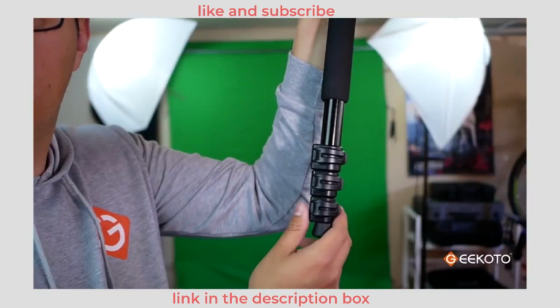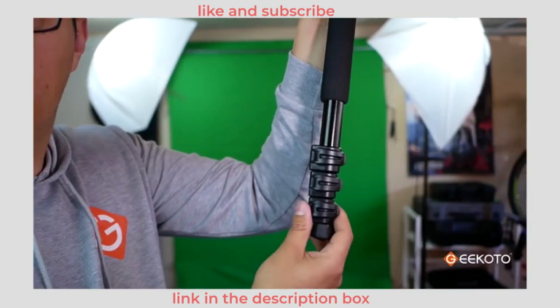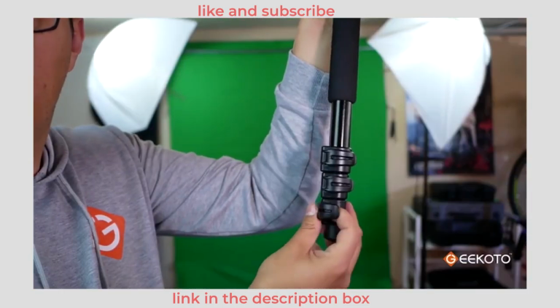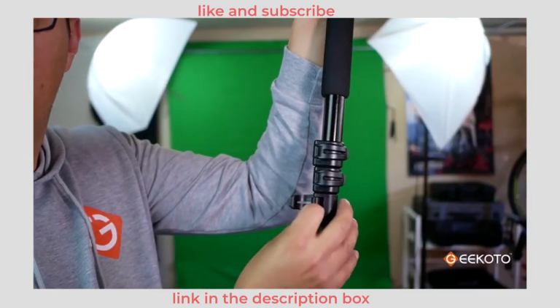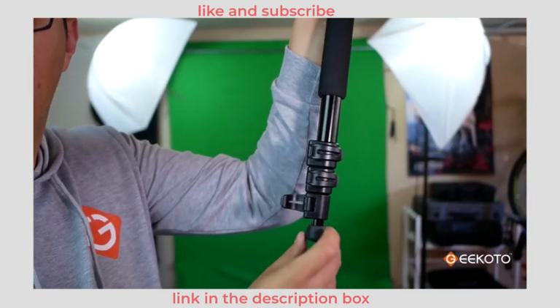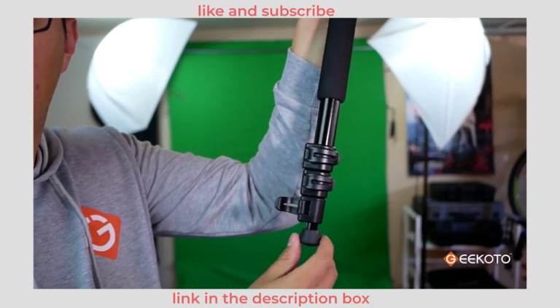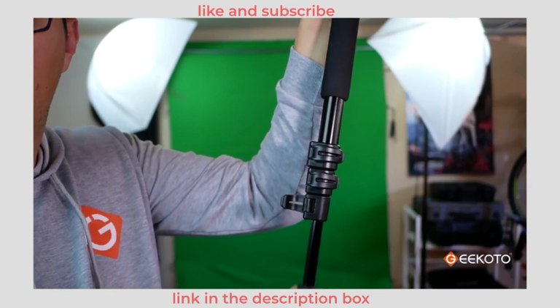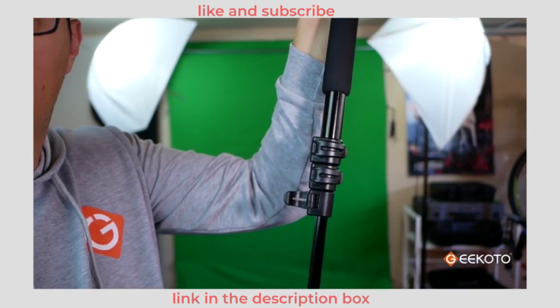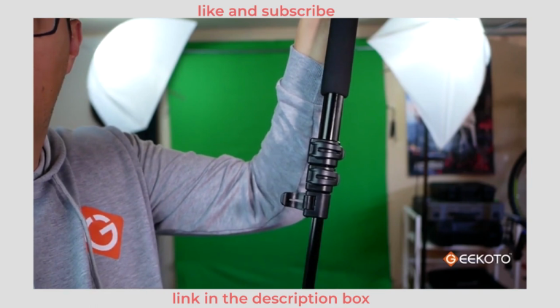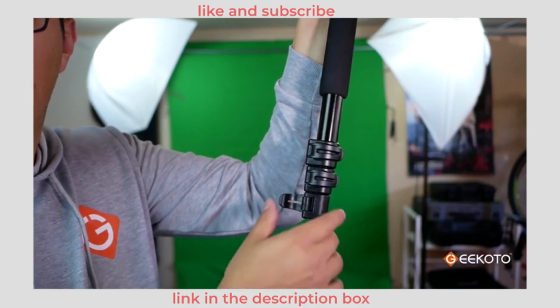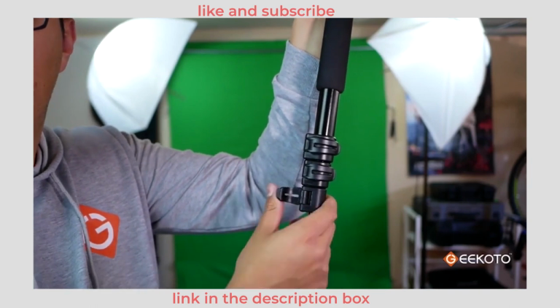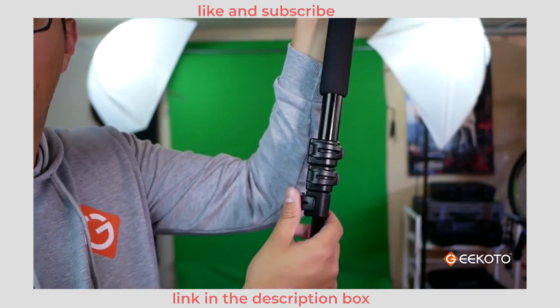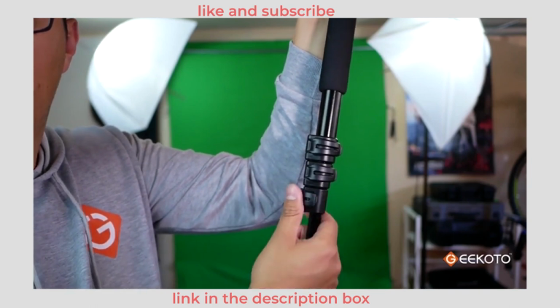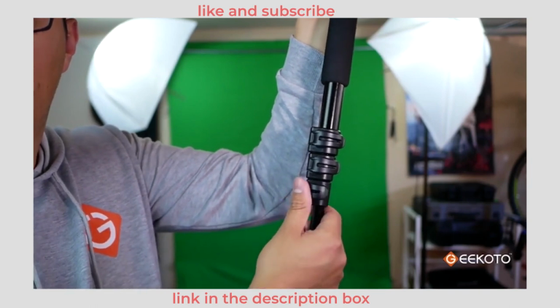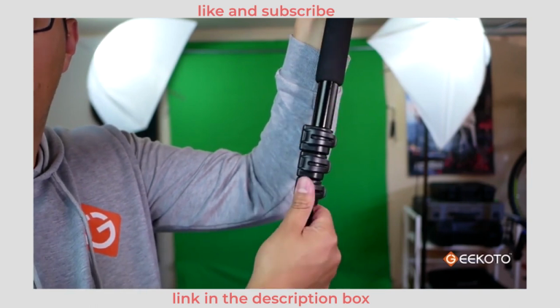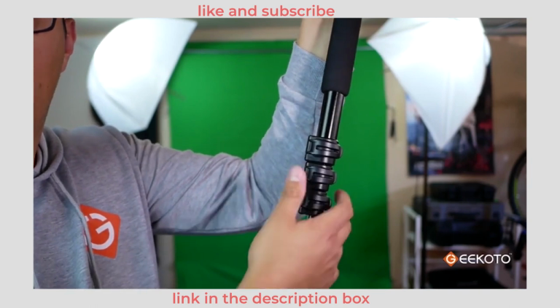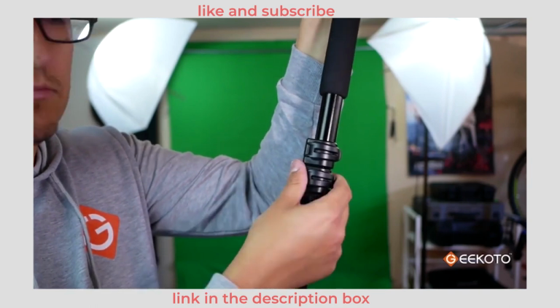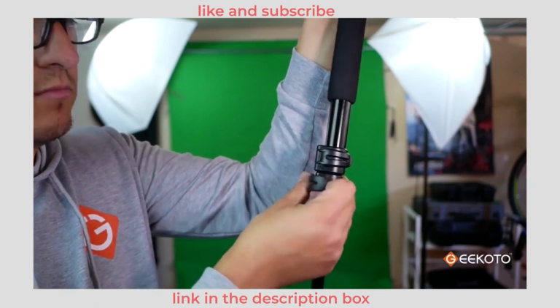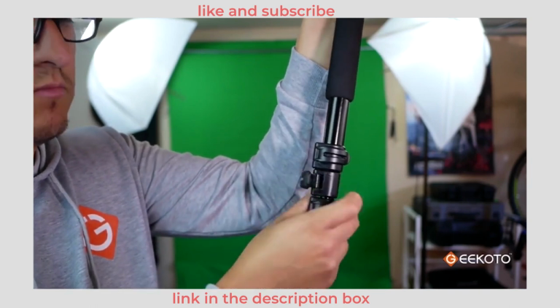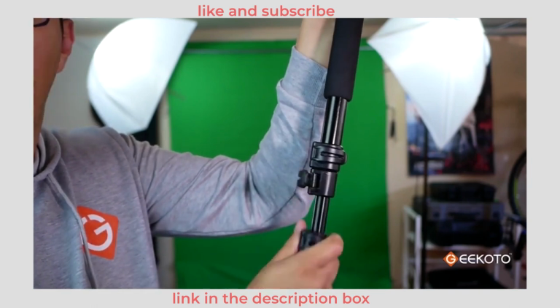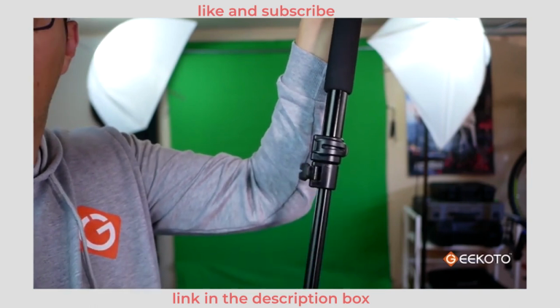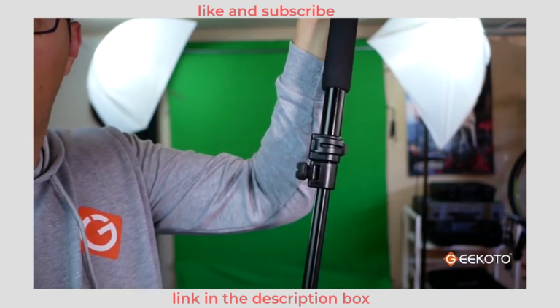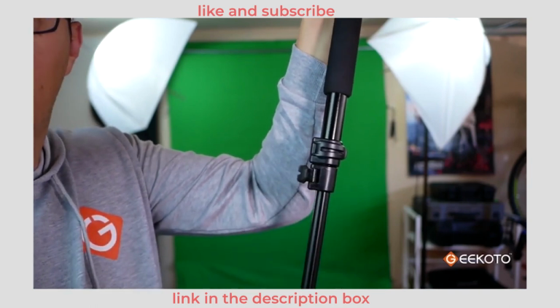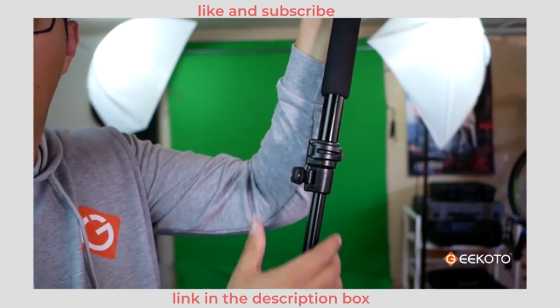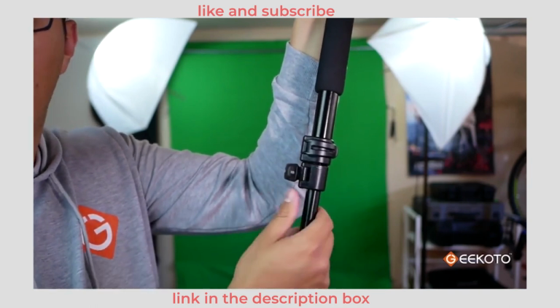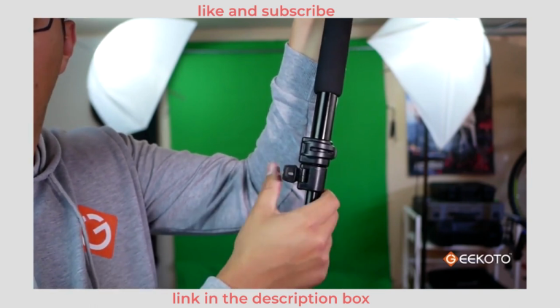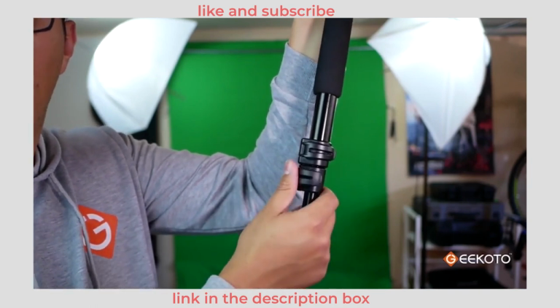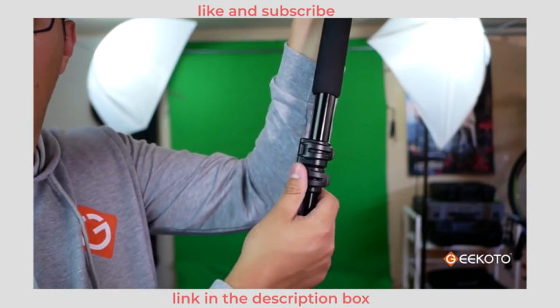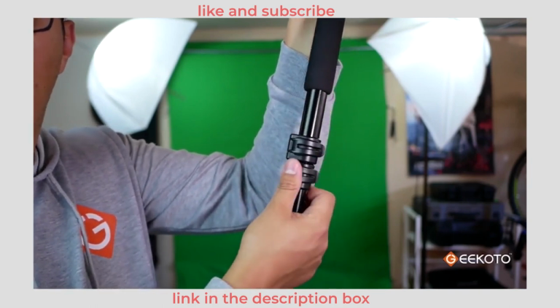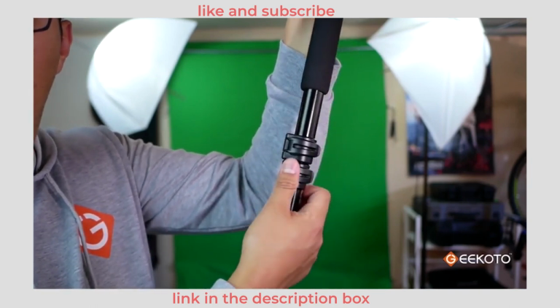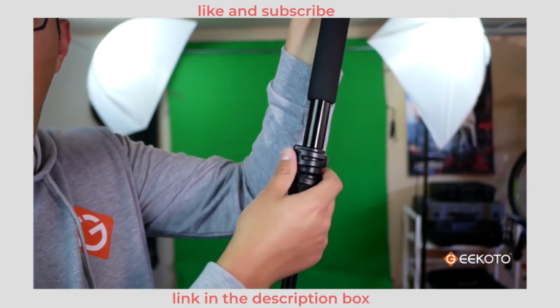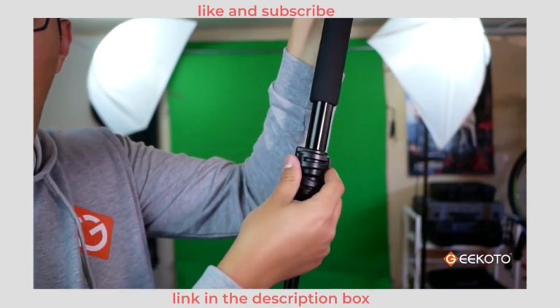On the legs we have the buckle locking mechanism. I like this system because it's definitely more secure and faster to set up.